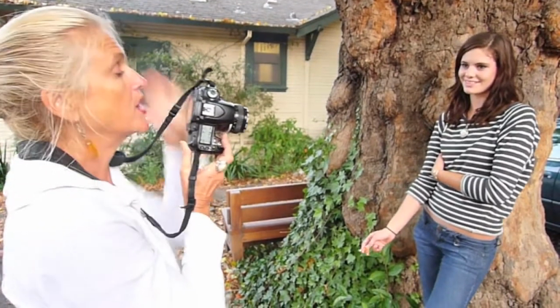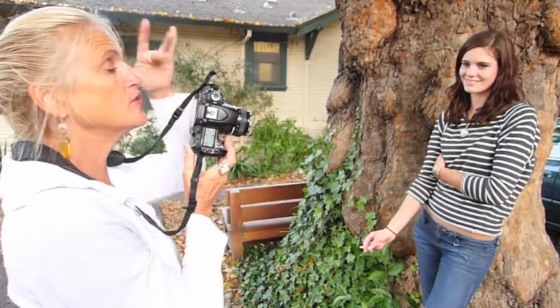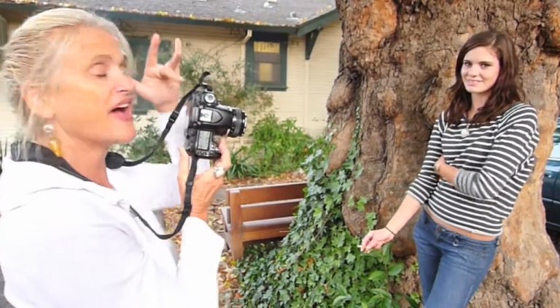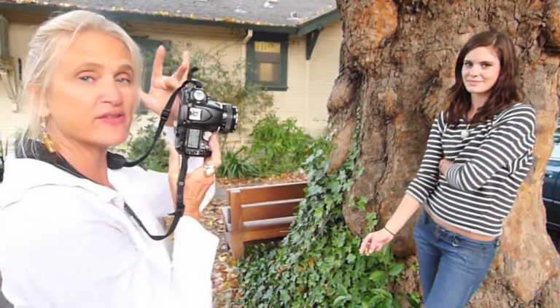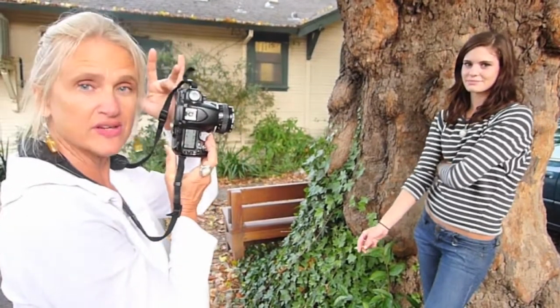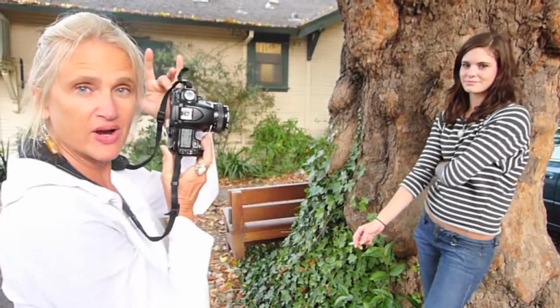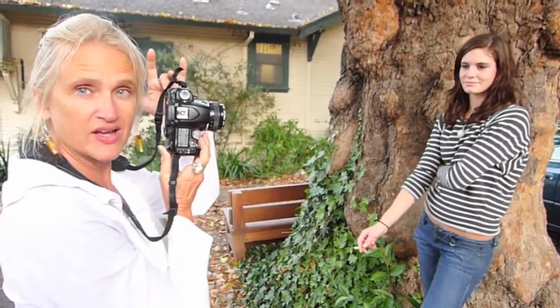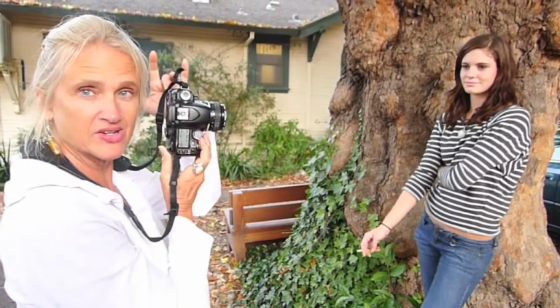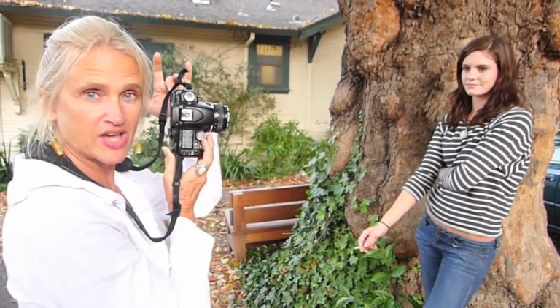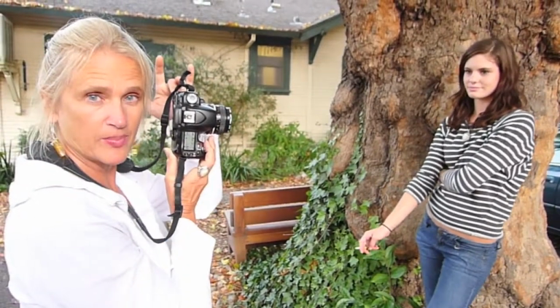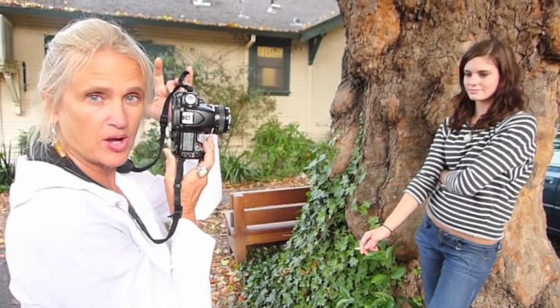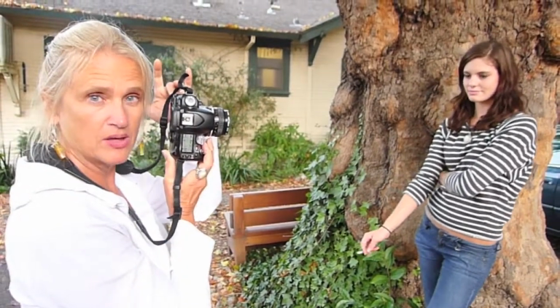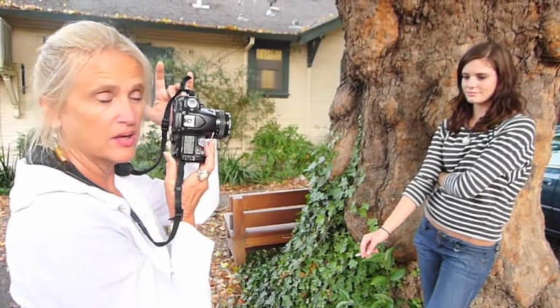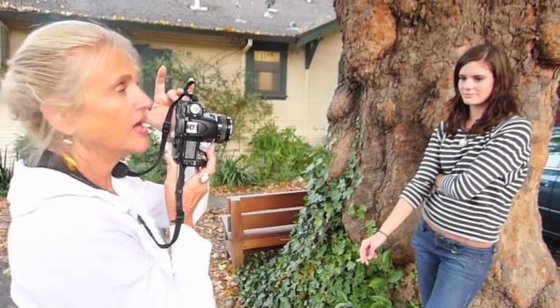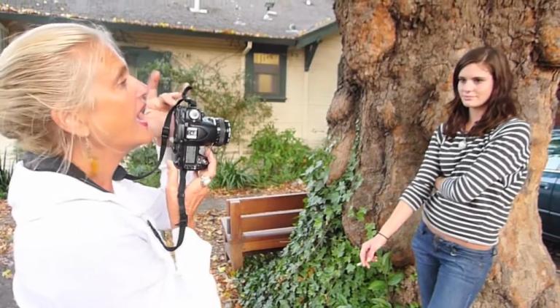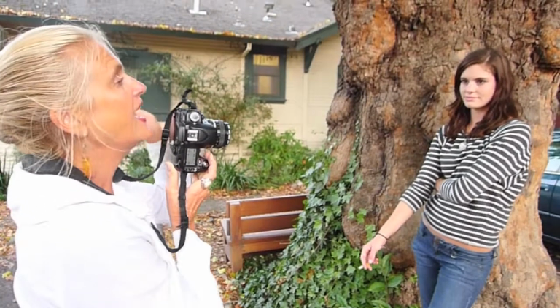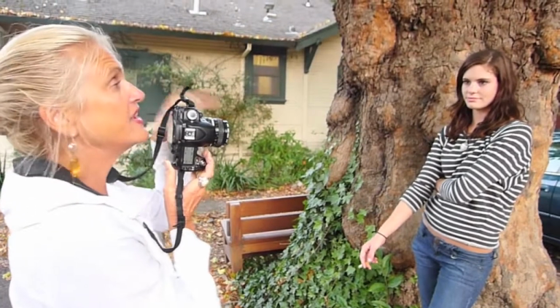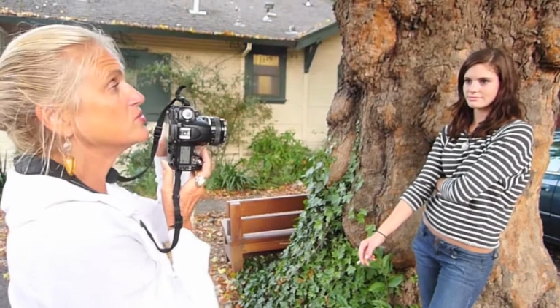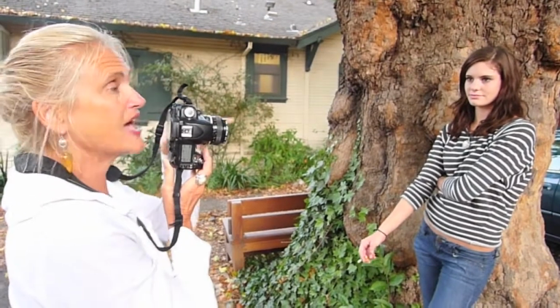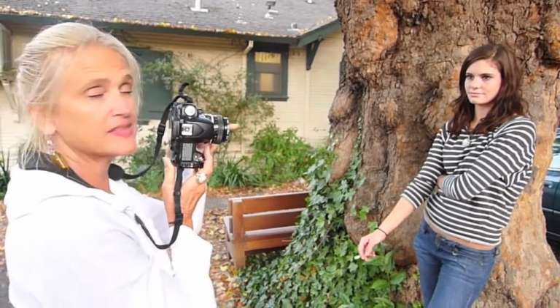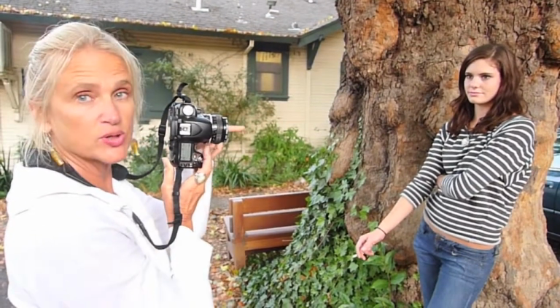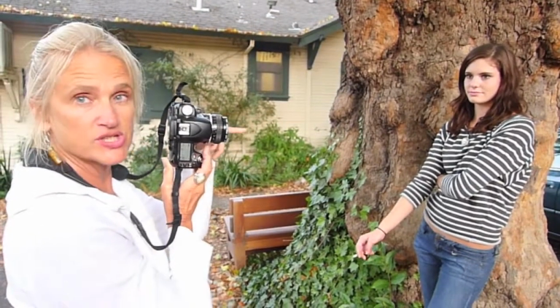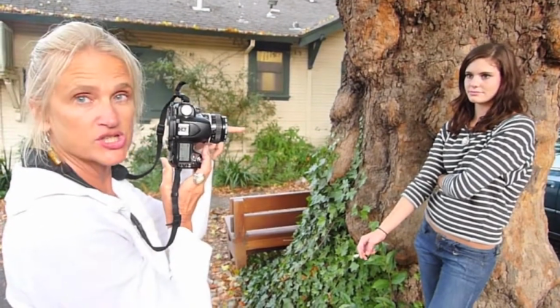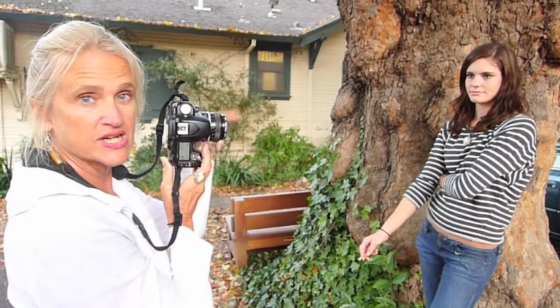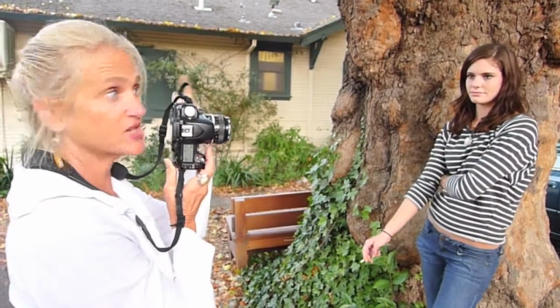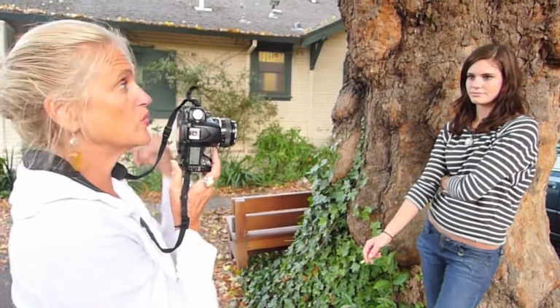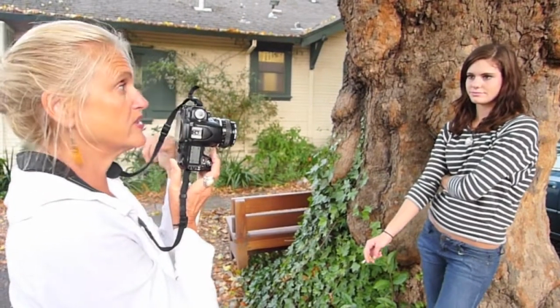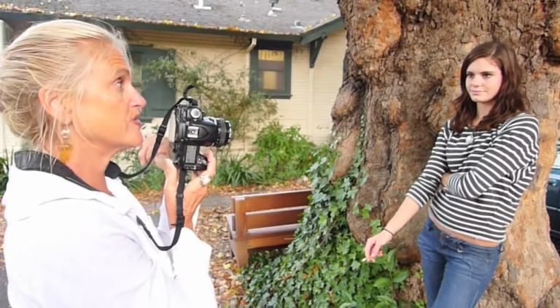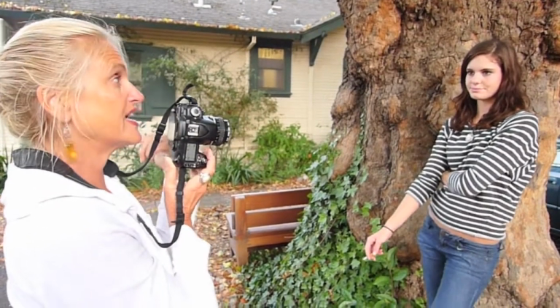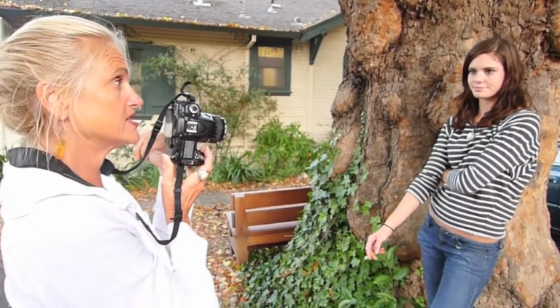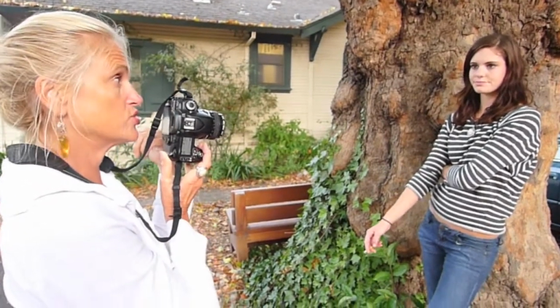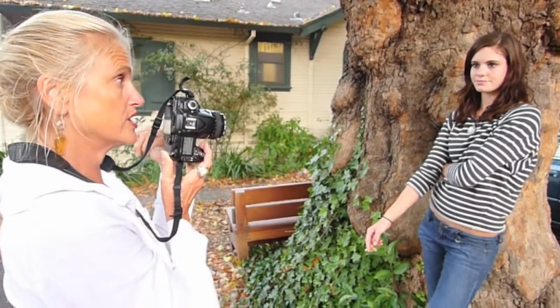You have everything ready on your camera and then you get the person to connect with you. That's the trick.